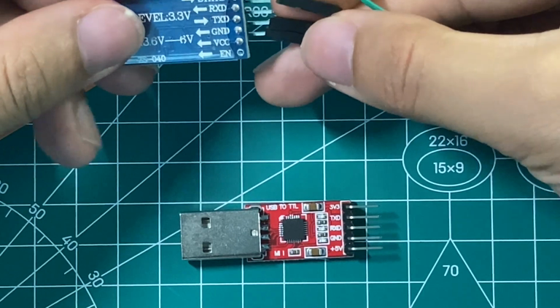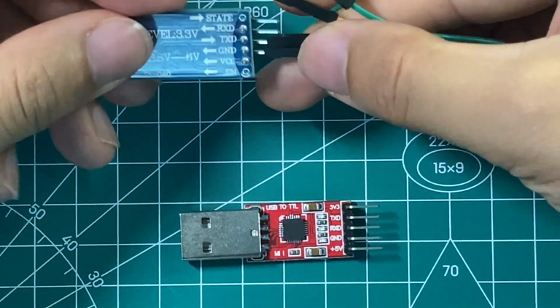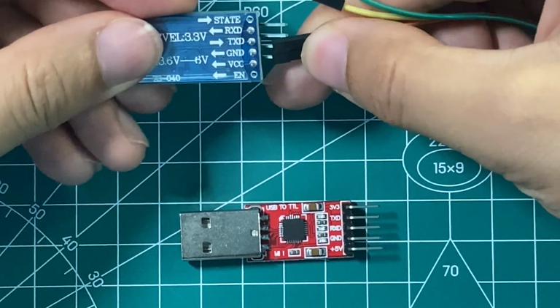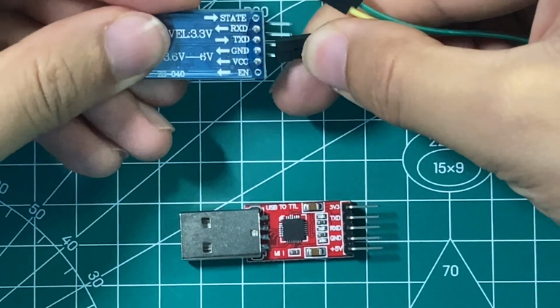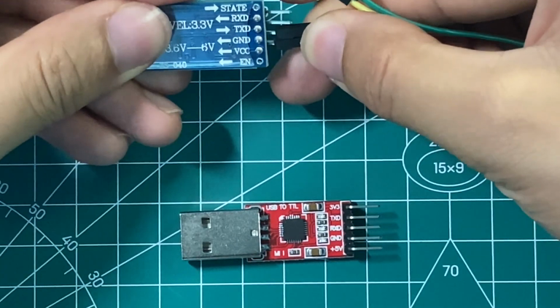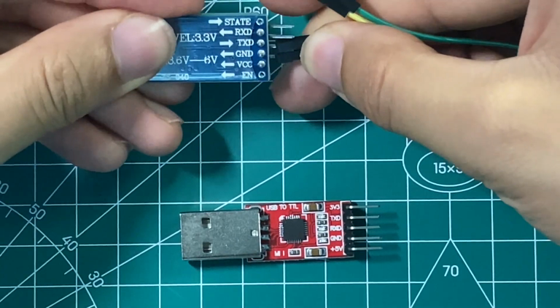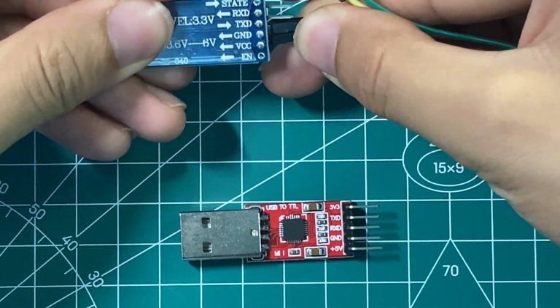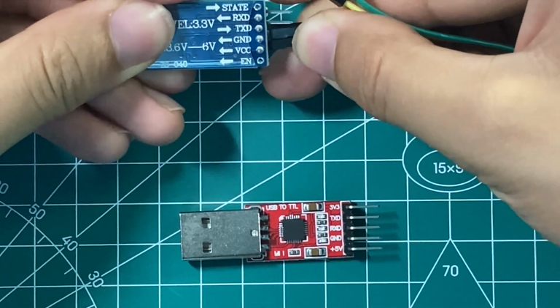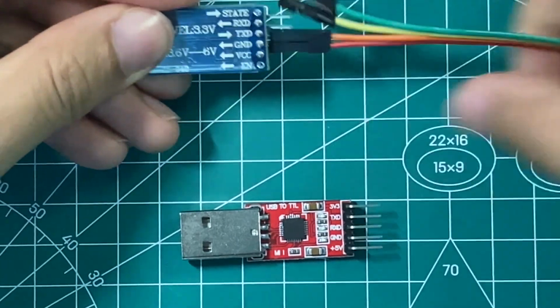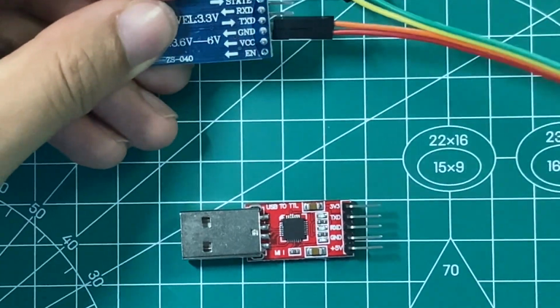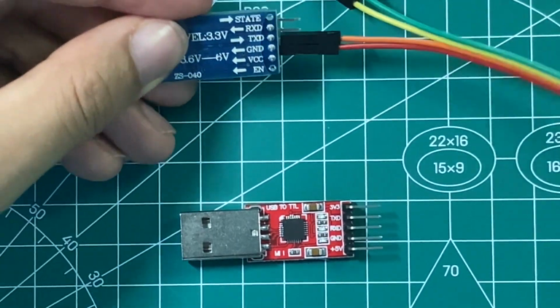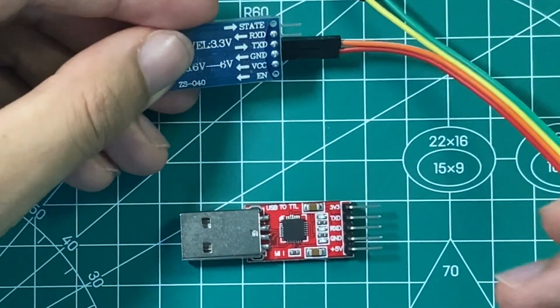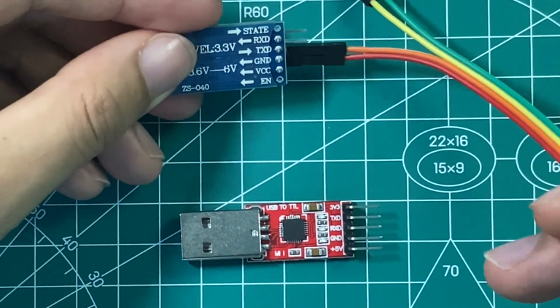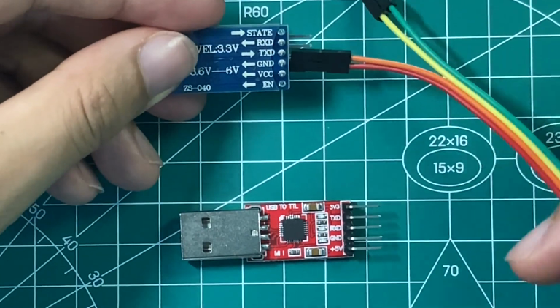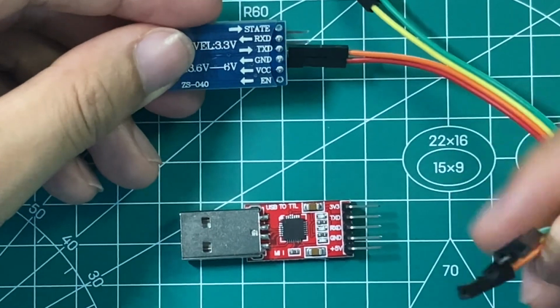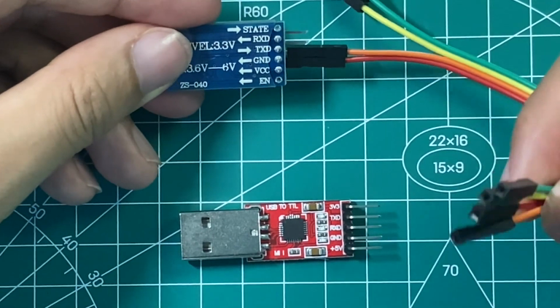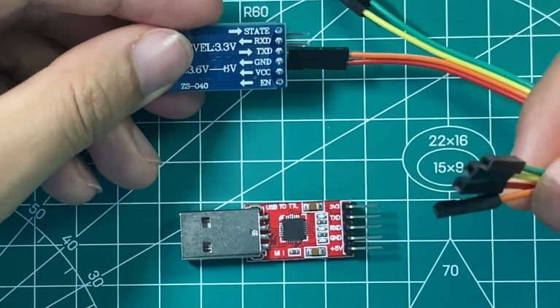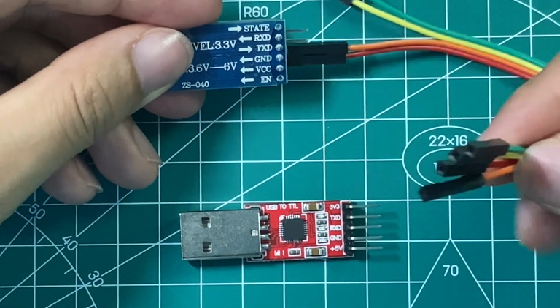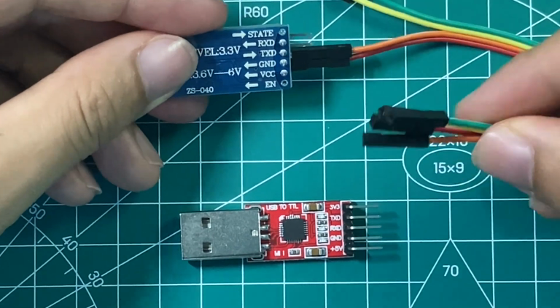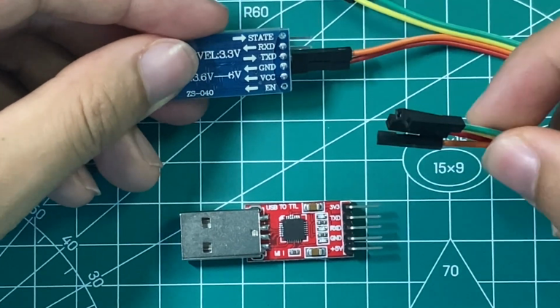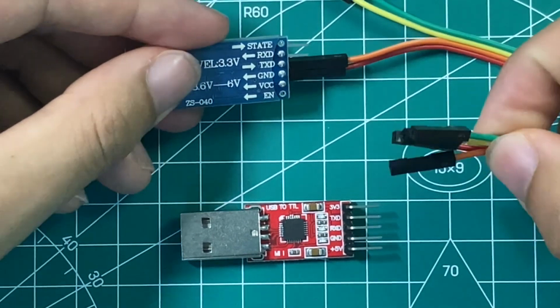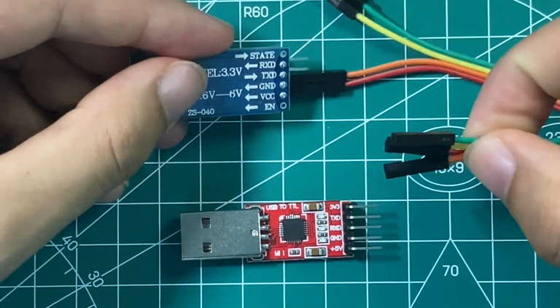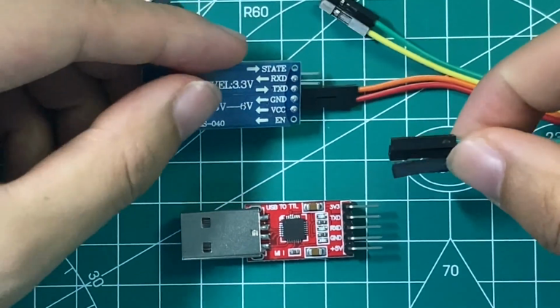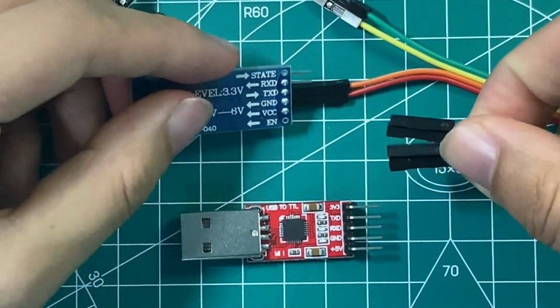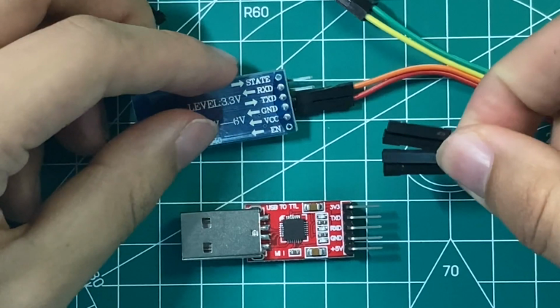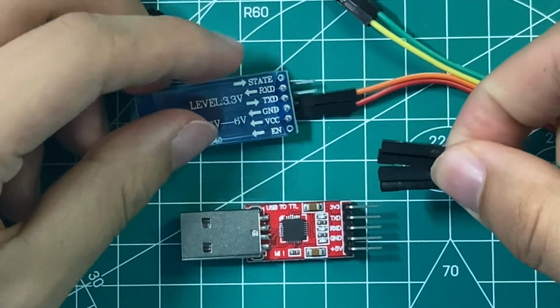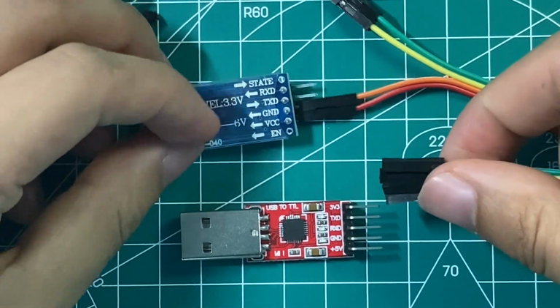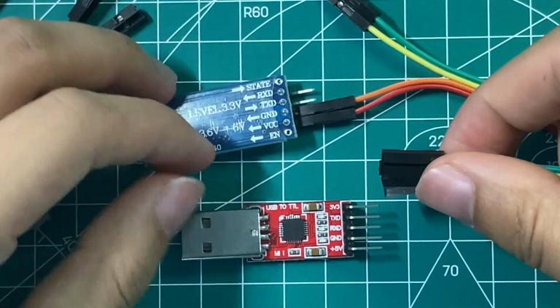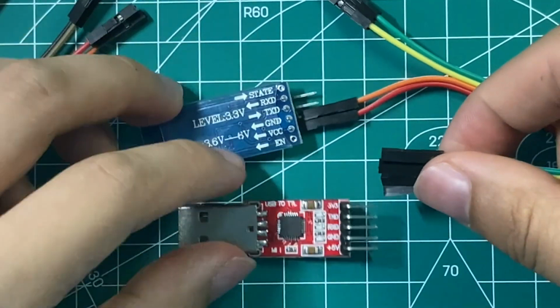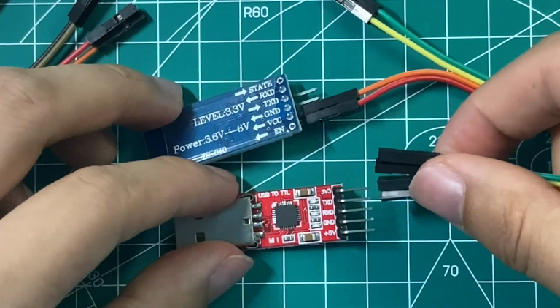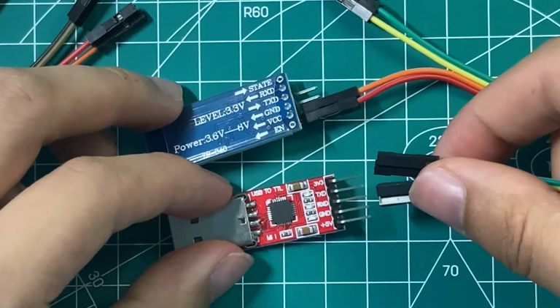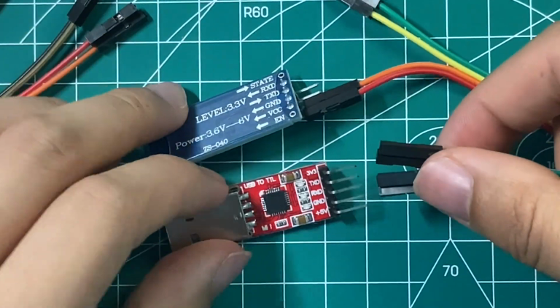Now just connect these two things with two wires, with the transmitter and the receiver wires reversed.